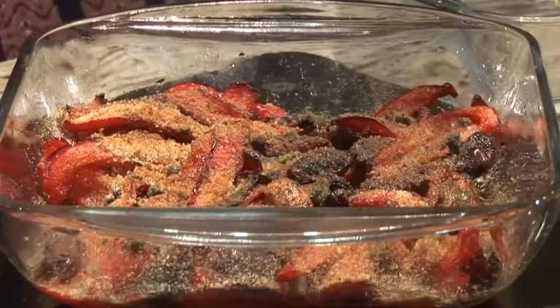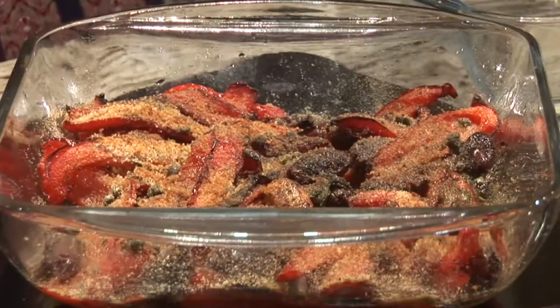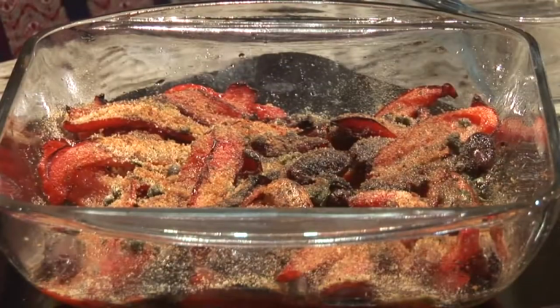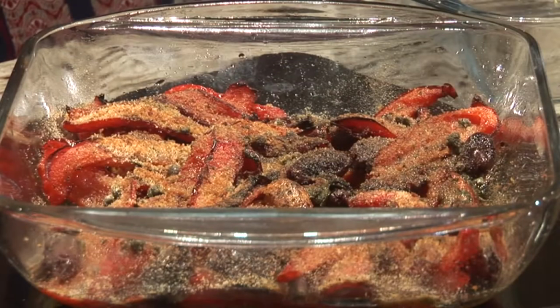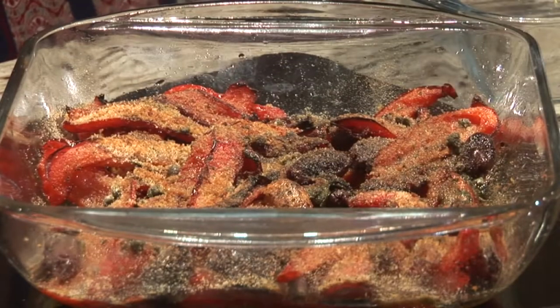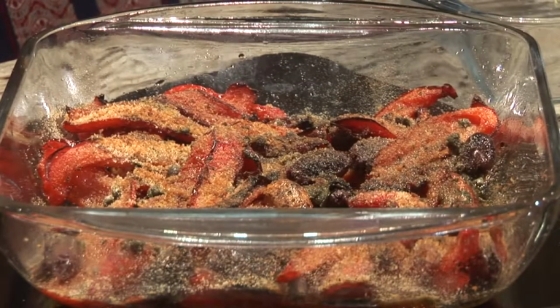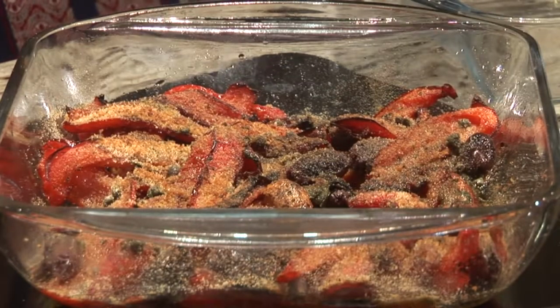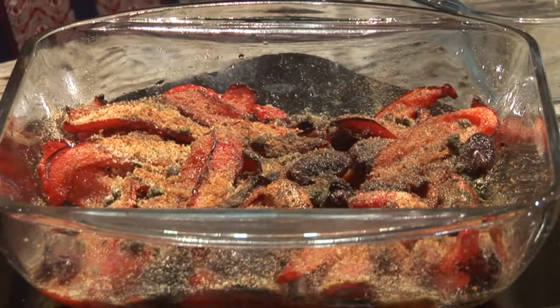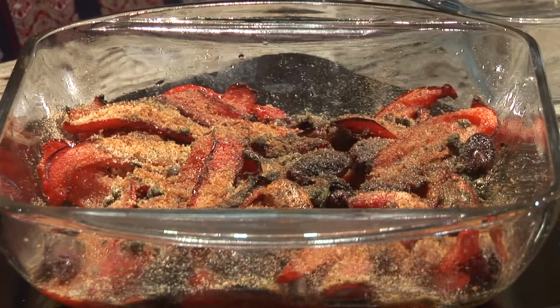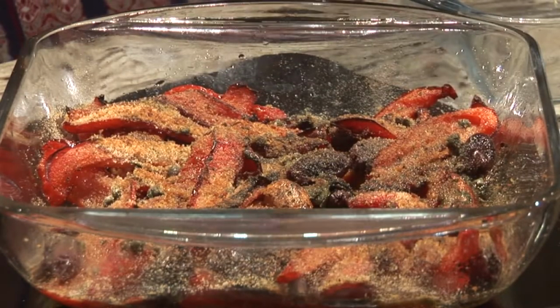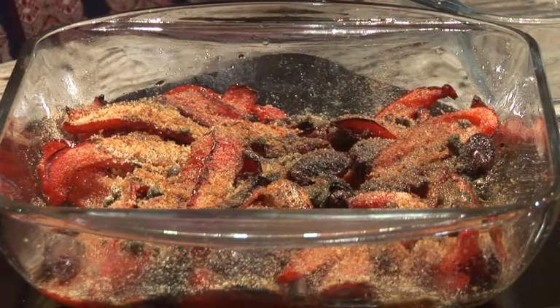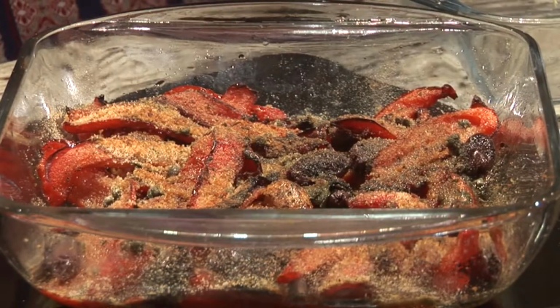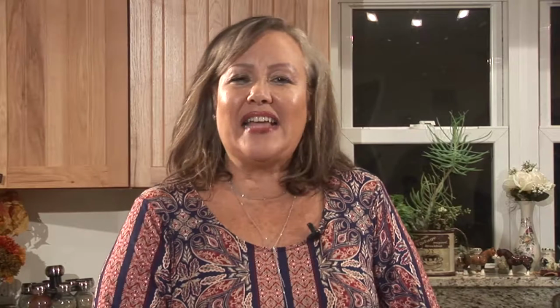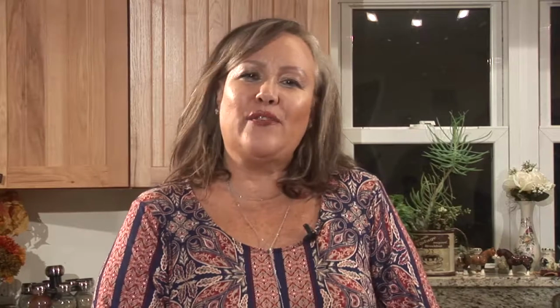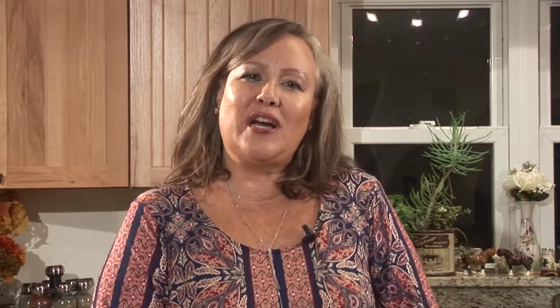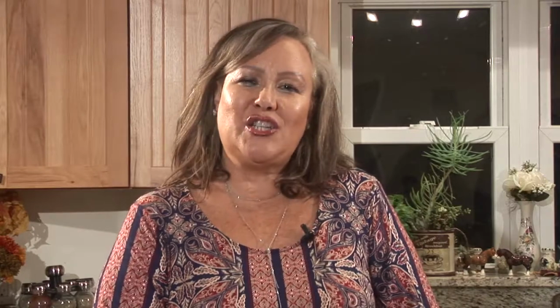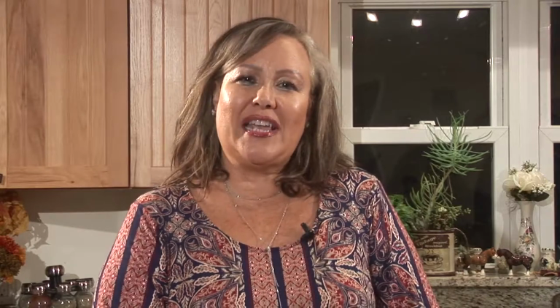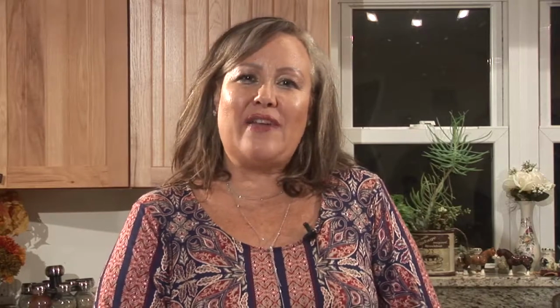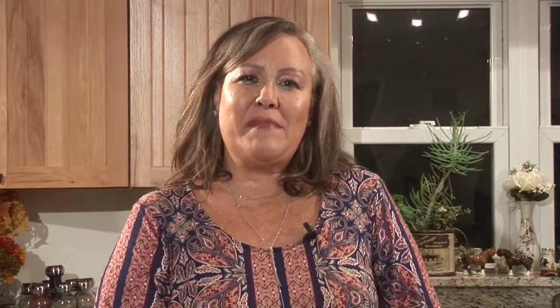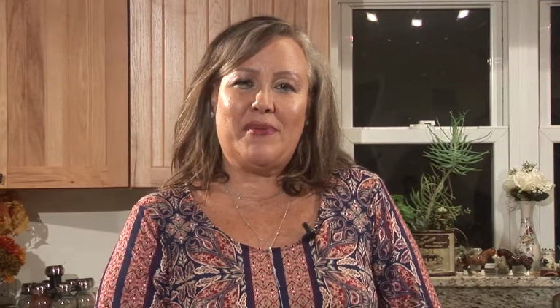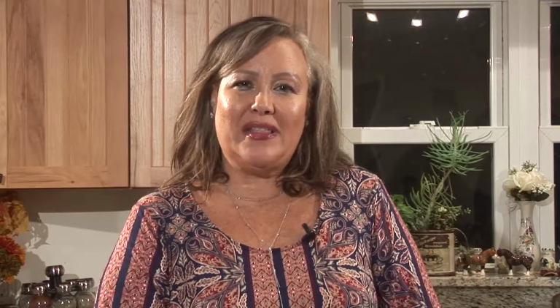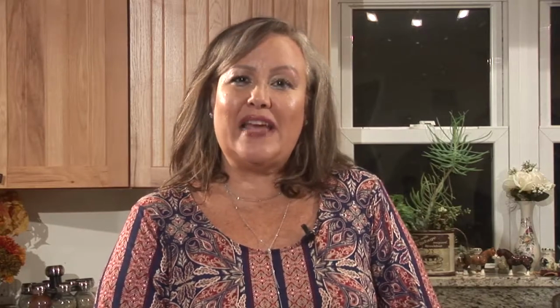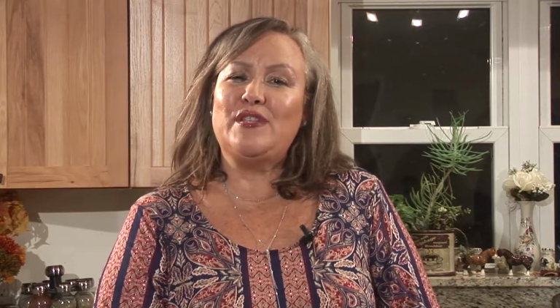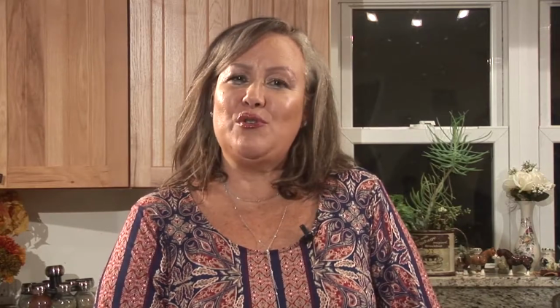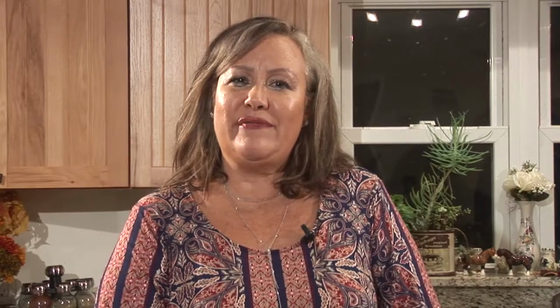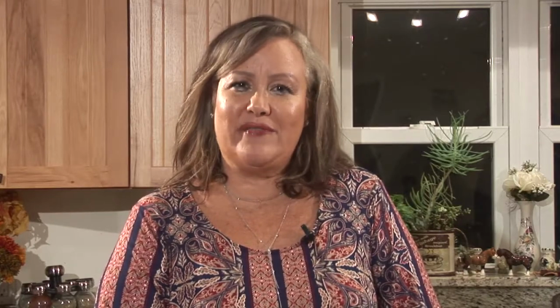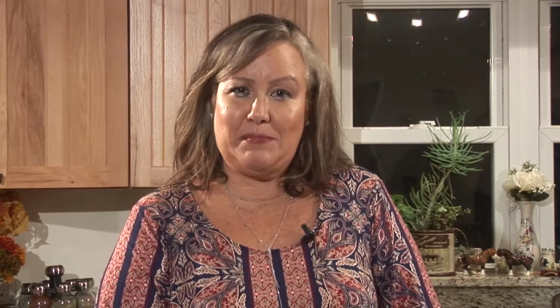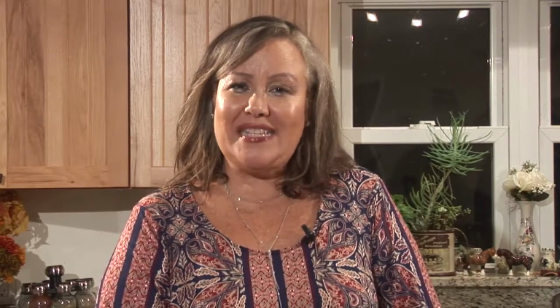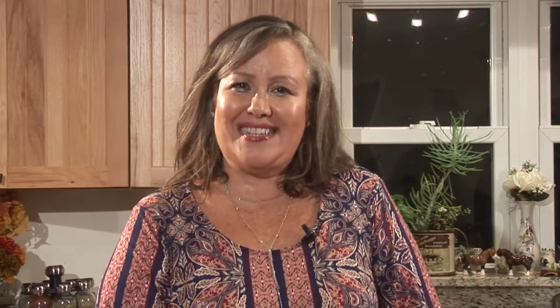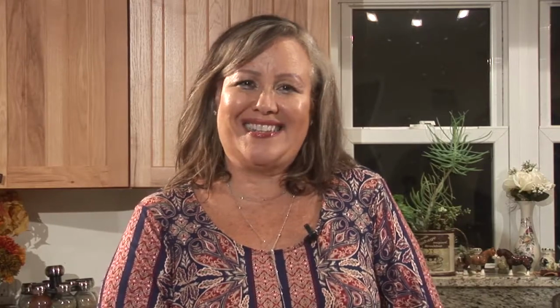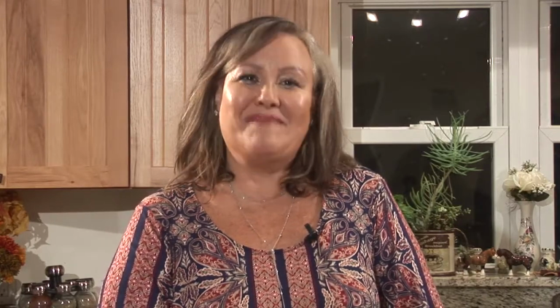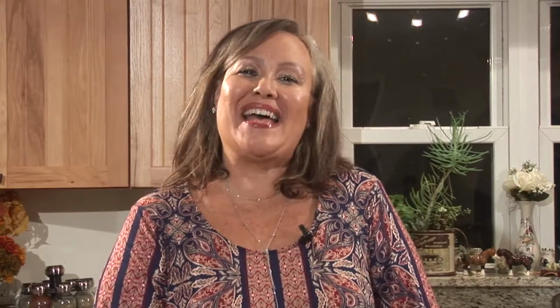Here's our red pepper casserole. Enjoy. Thanks for watching. And remember, life is beautiful — respect it. Bye.